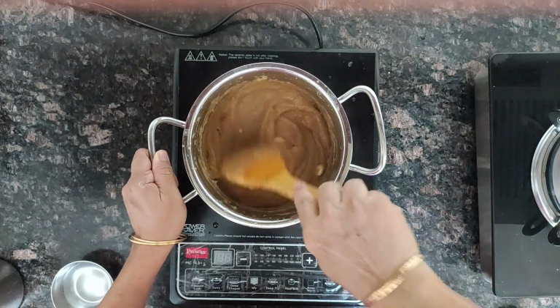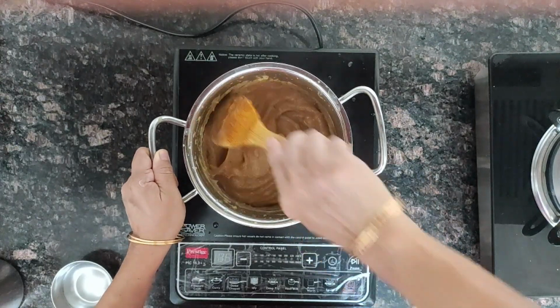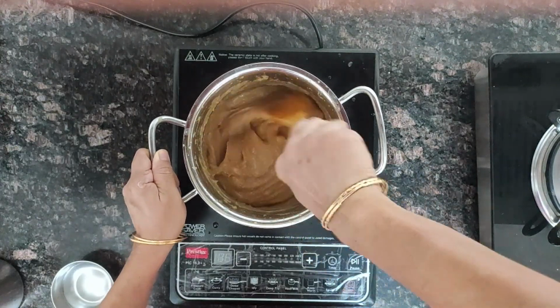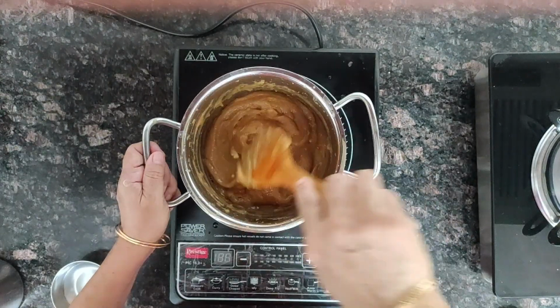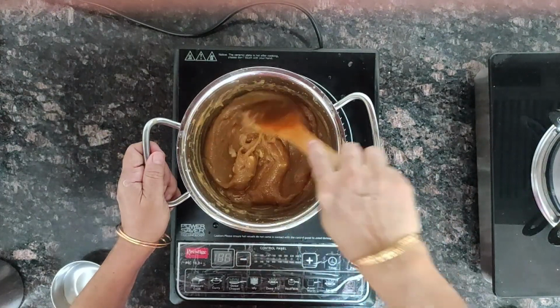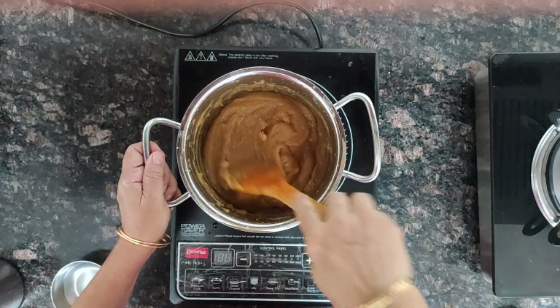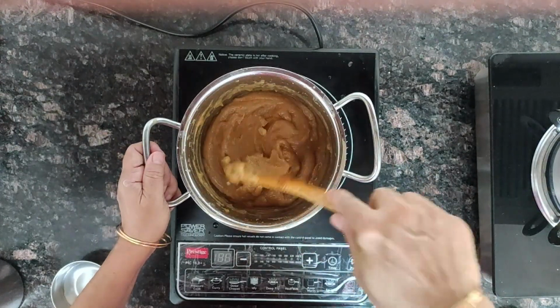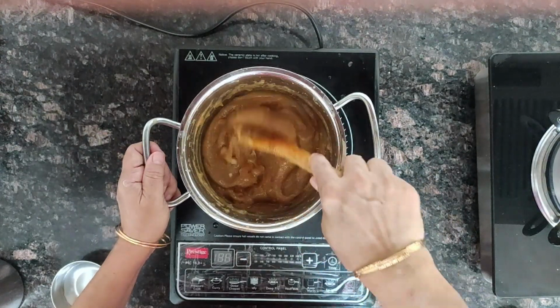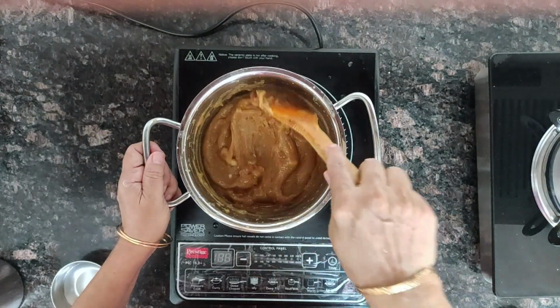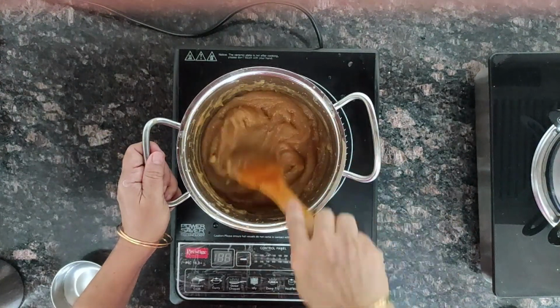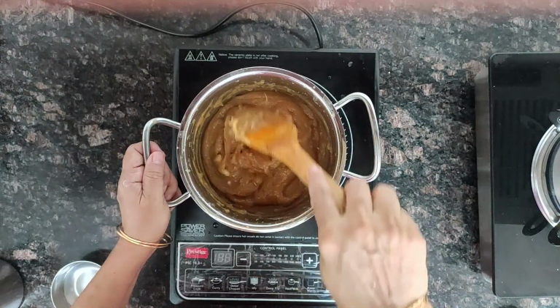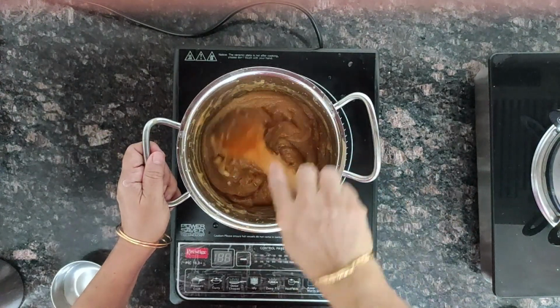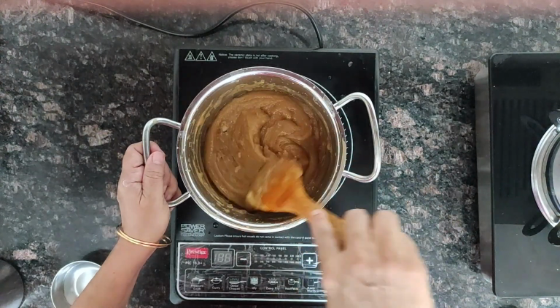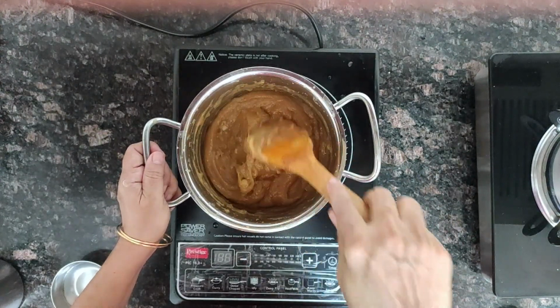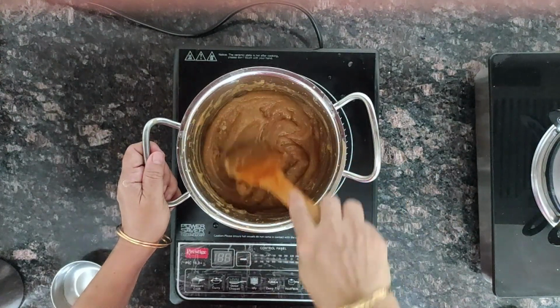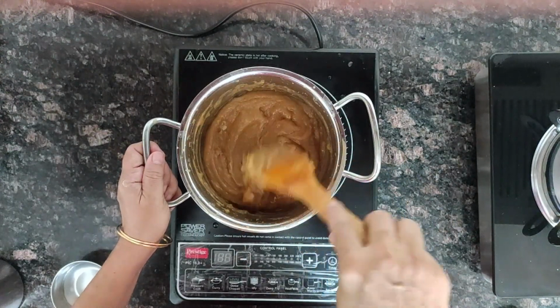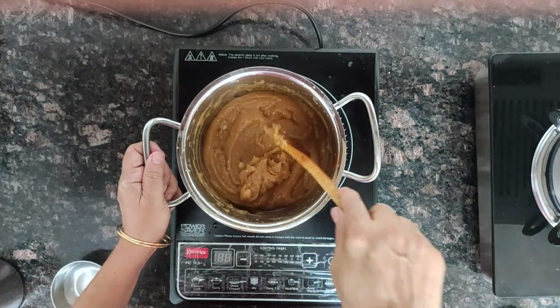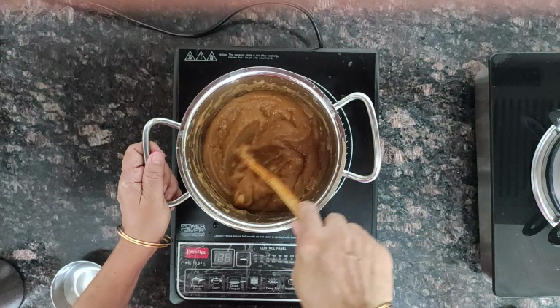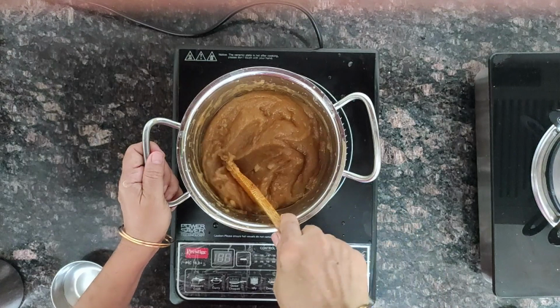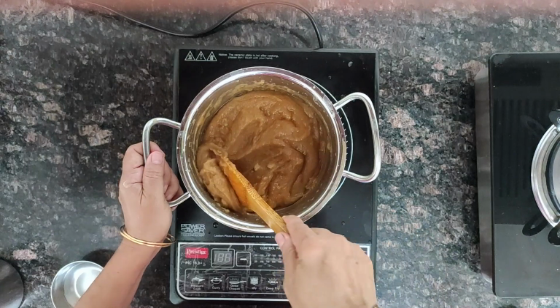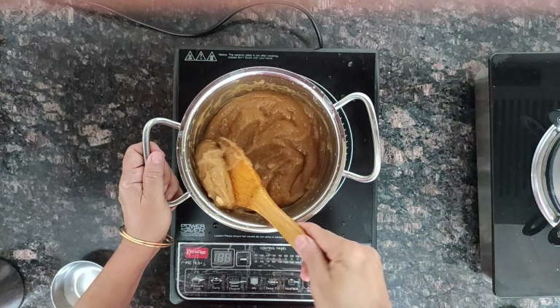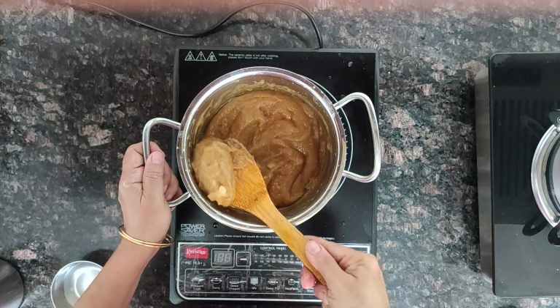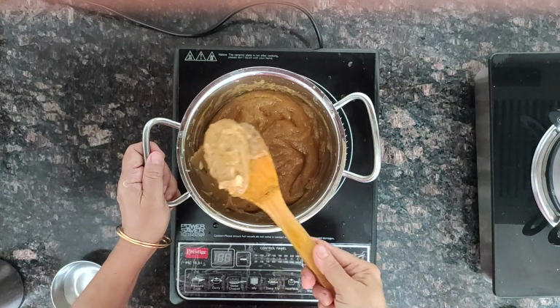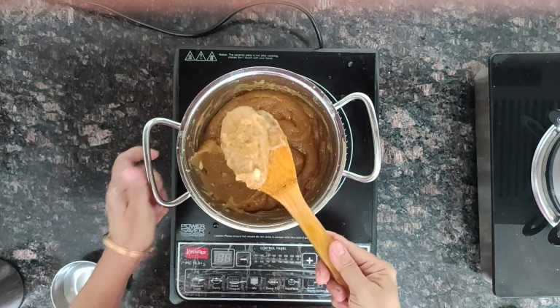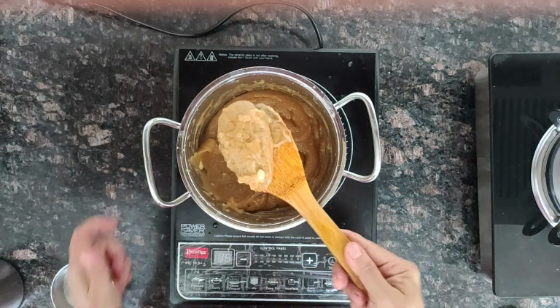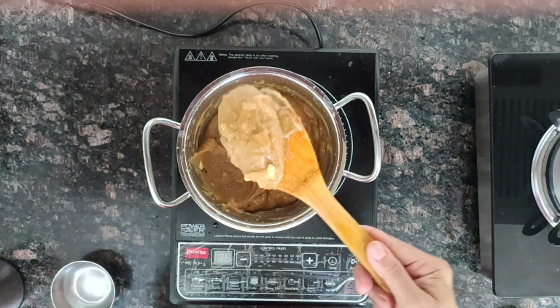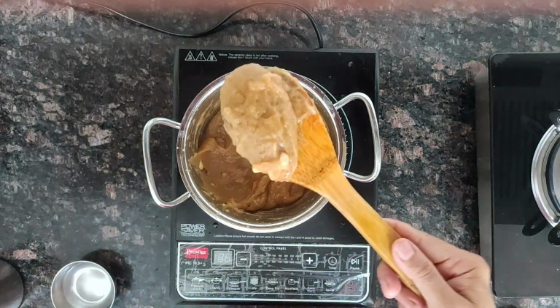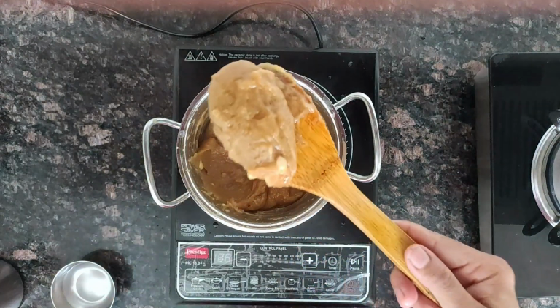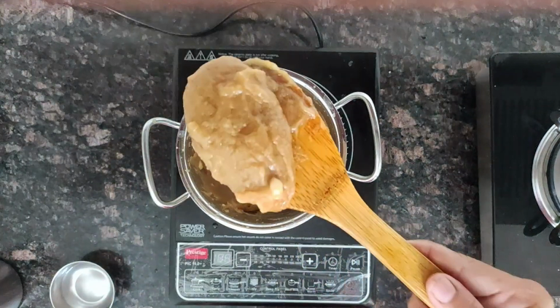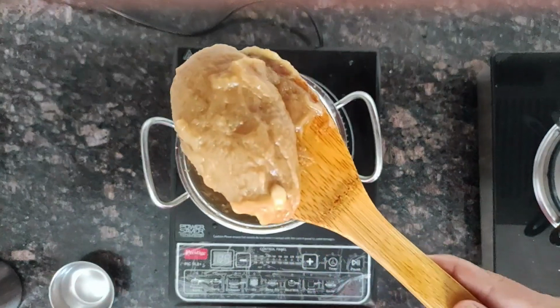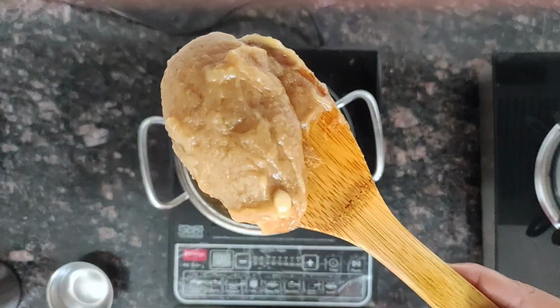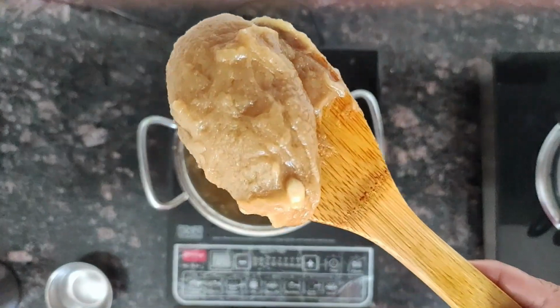Our Millet Aadi Kummayam is ready. You can see the texture.